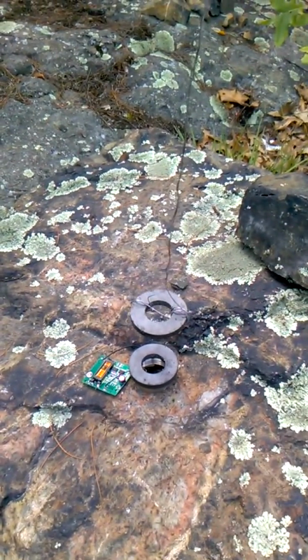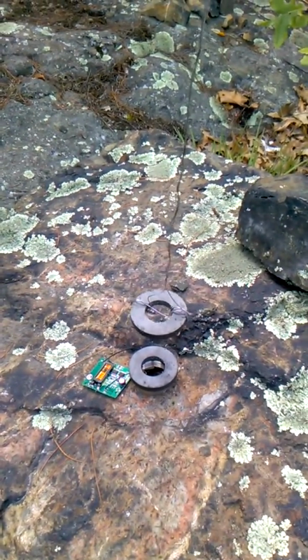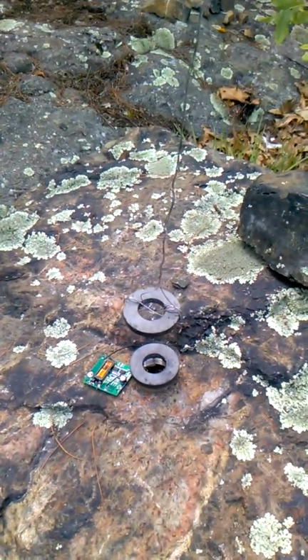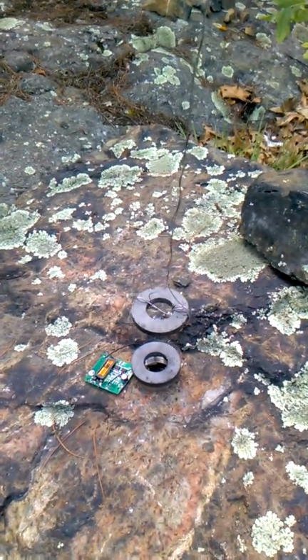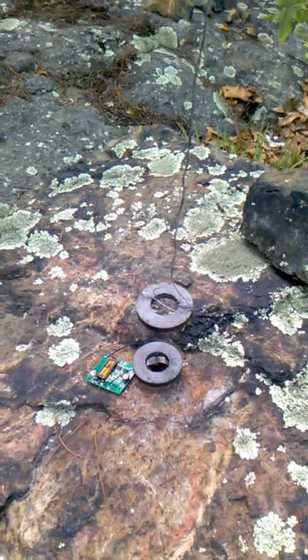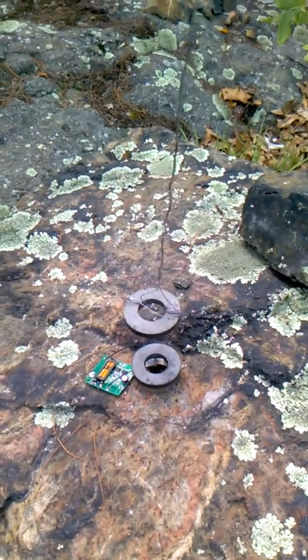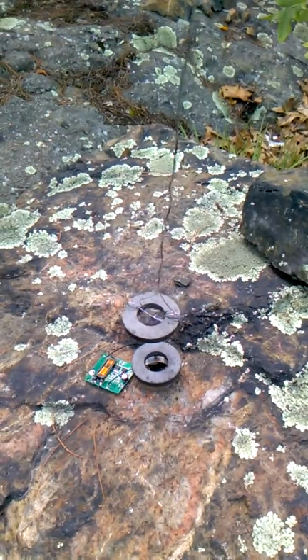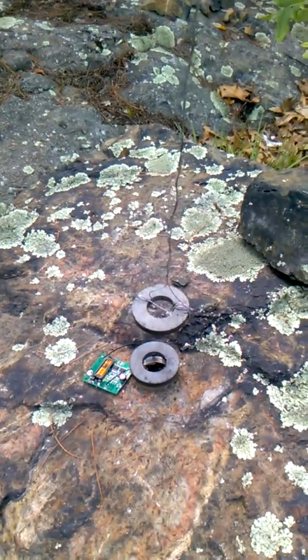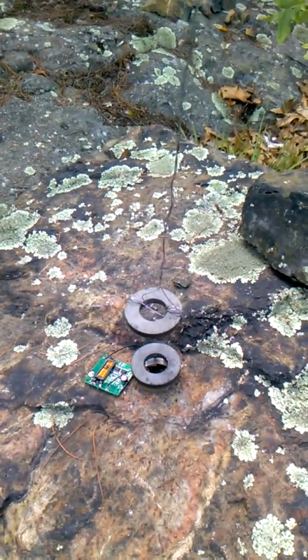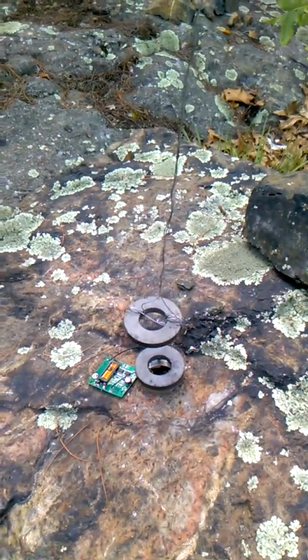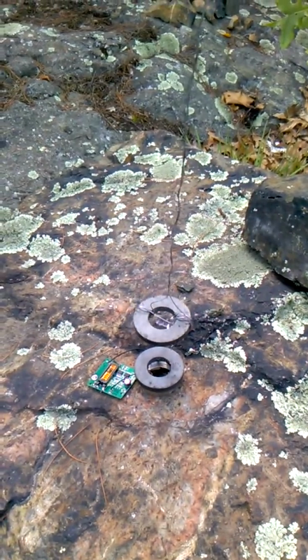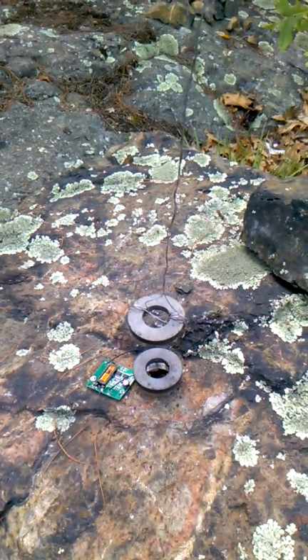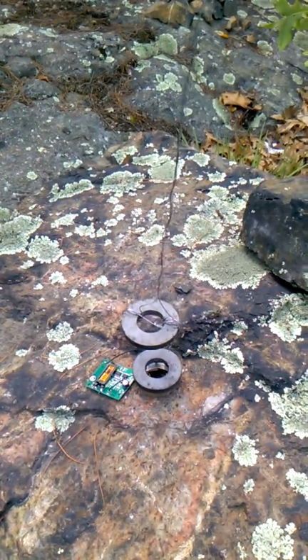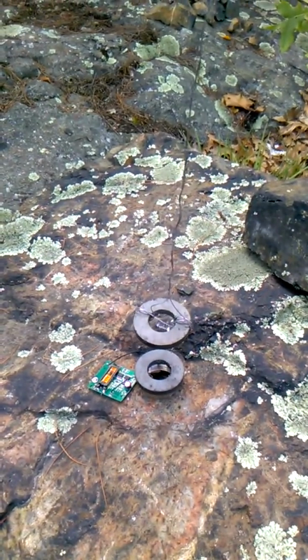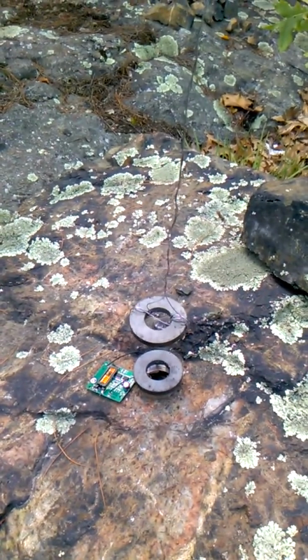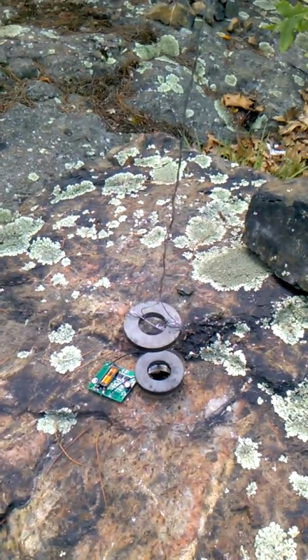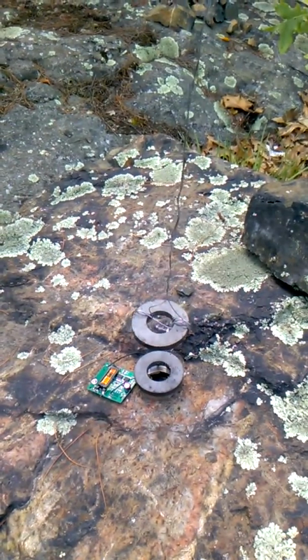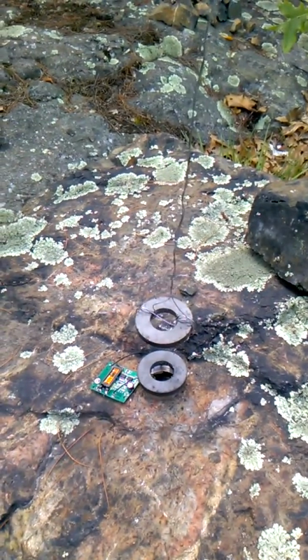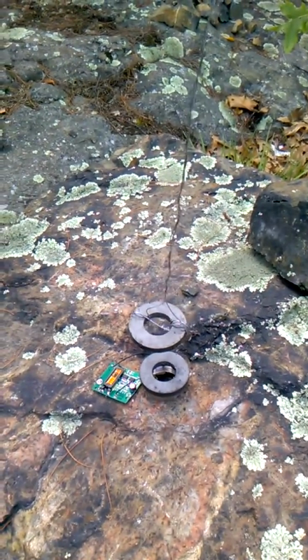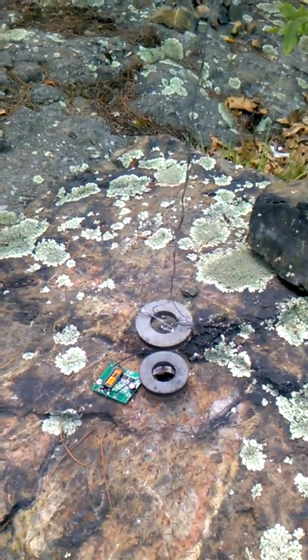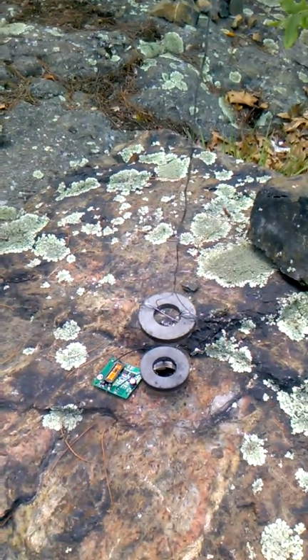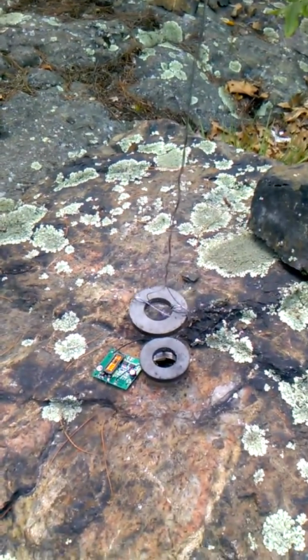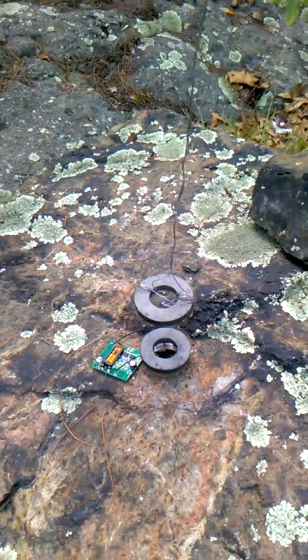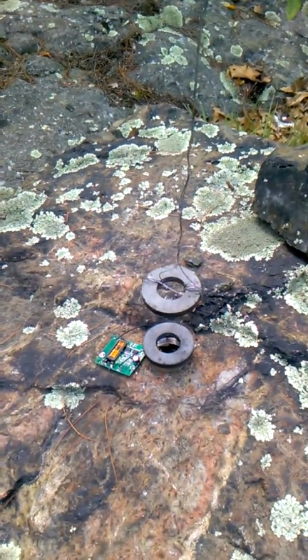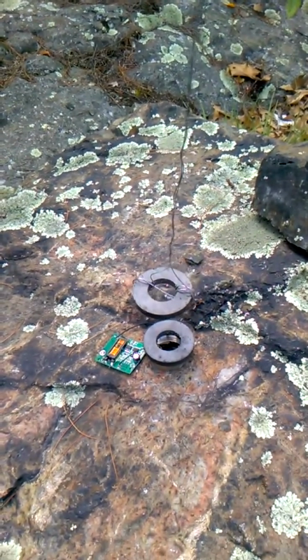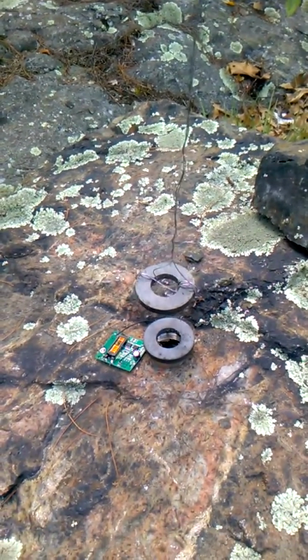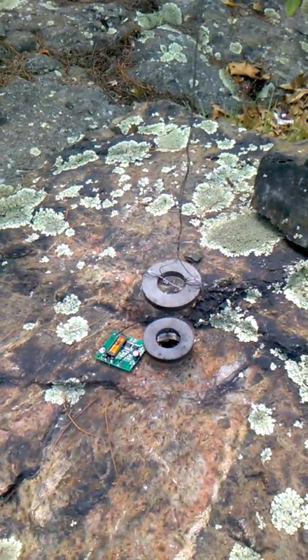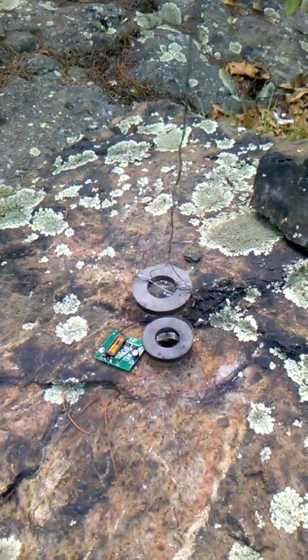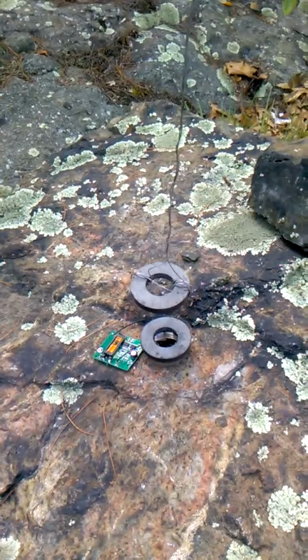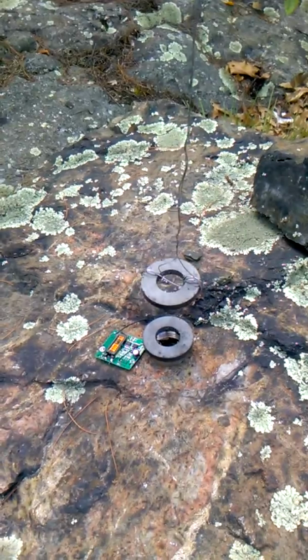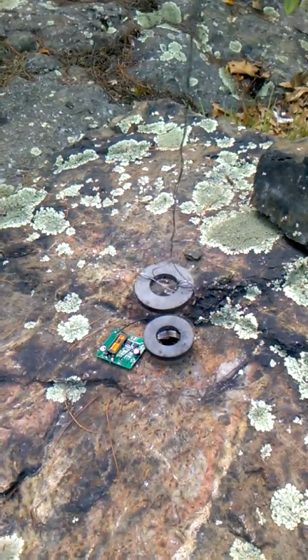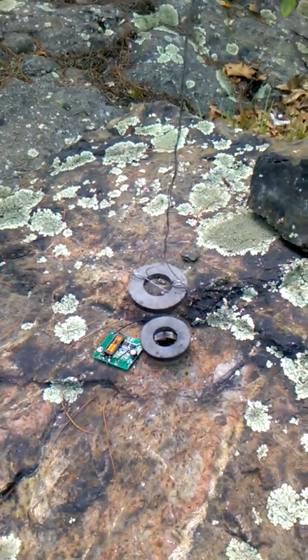As you can tell from the pendulum, which still creates its motion, this power is available 24-7. I'll see you next time.